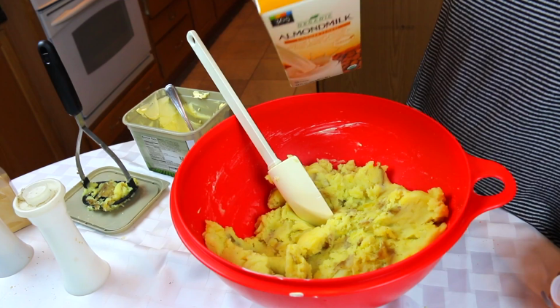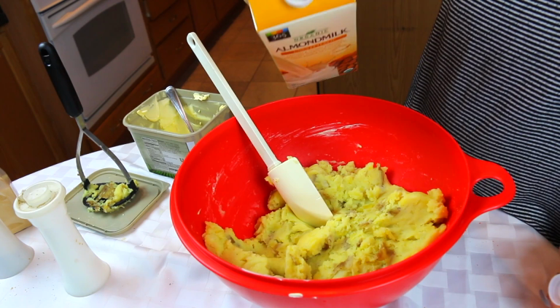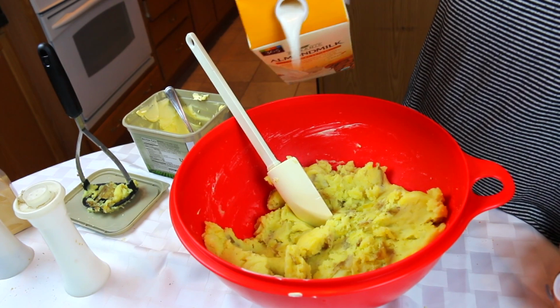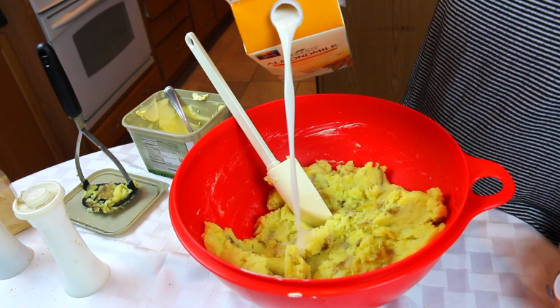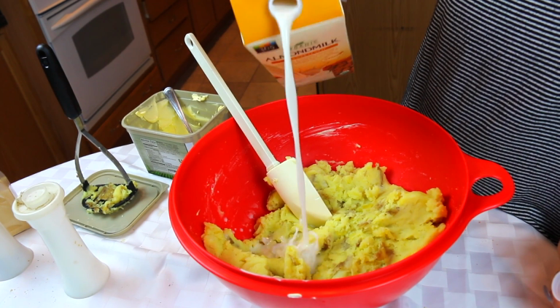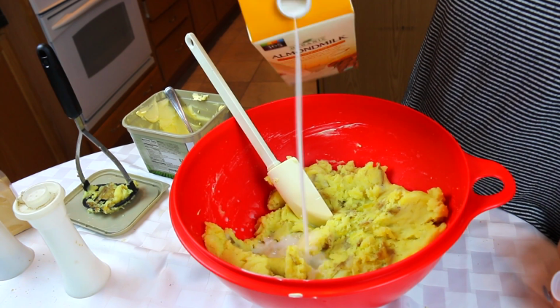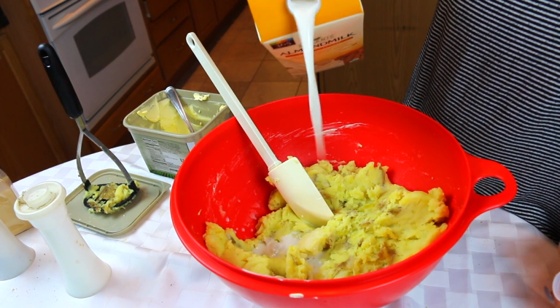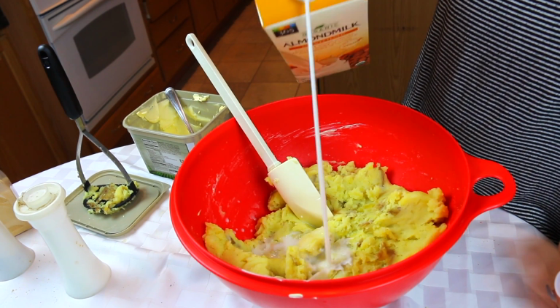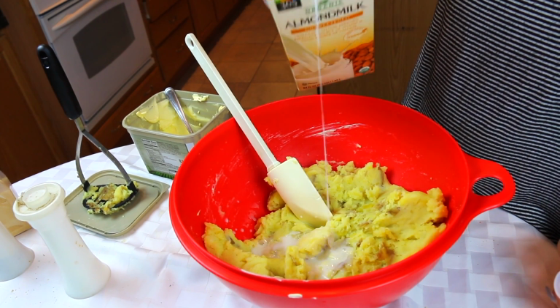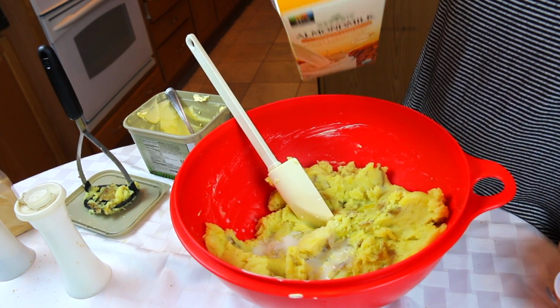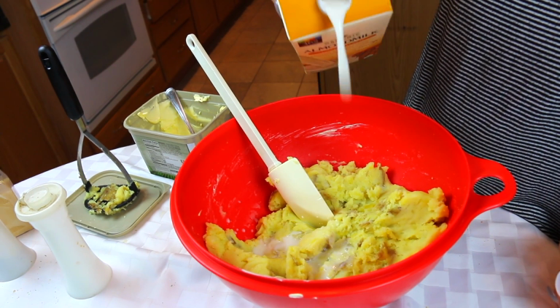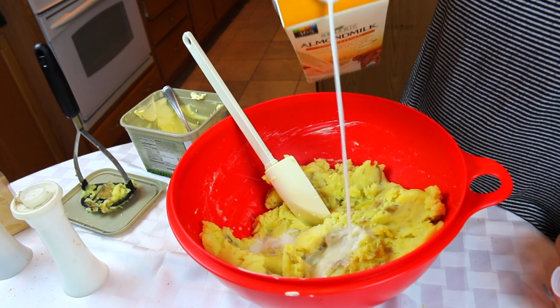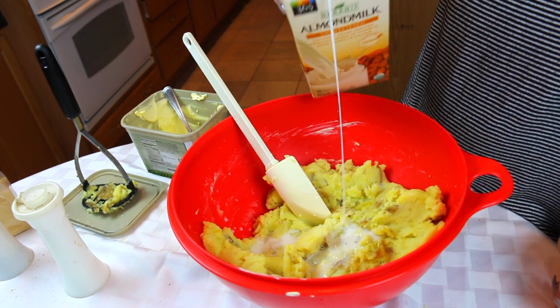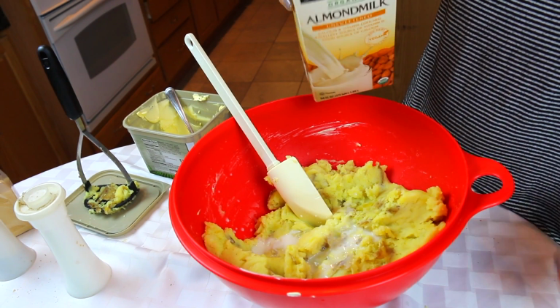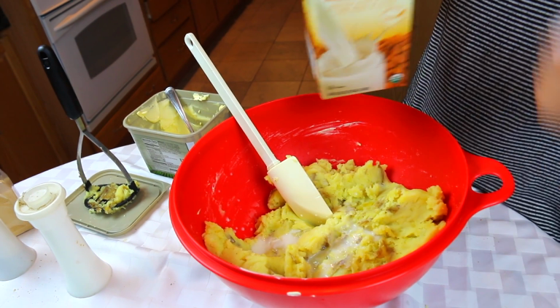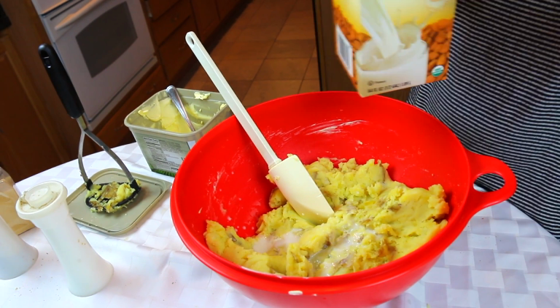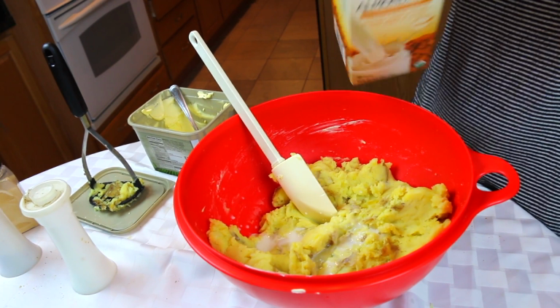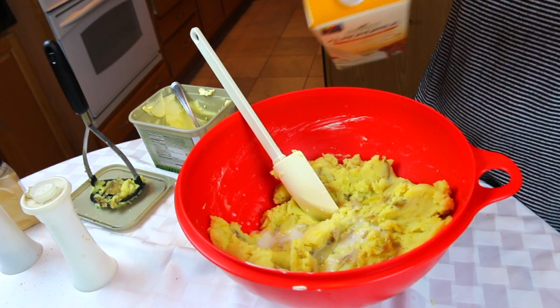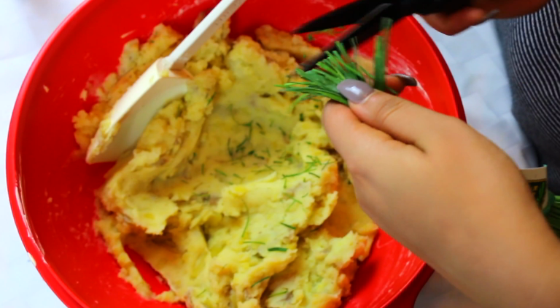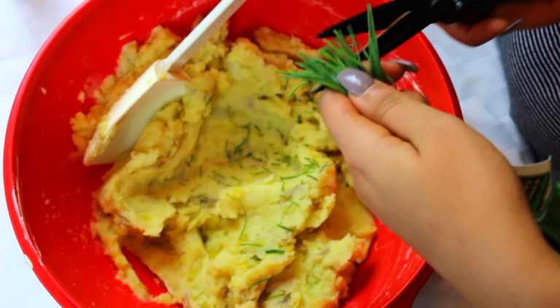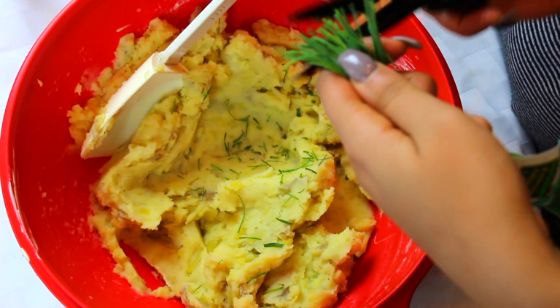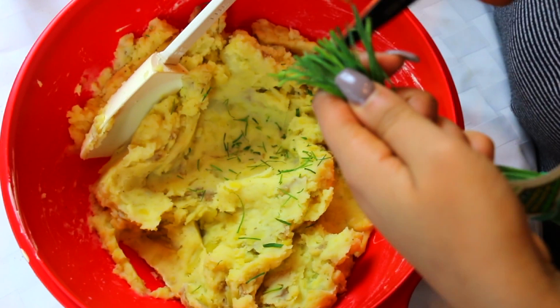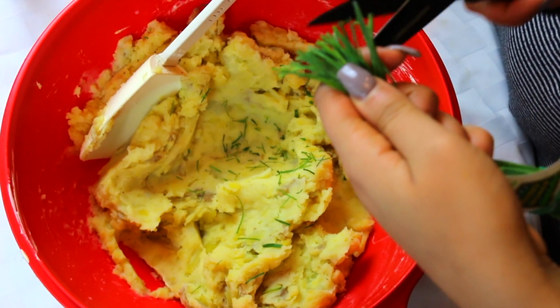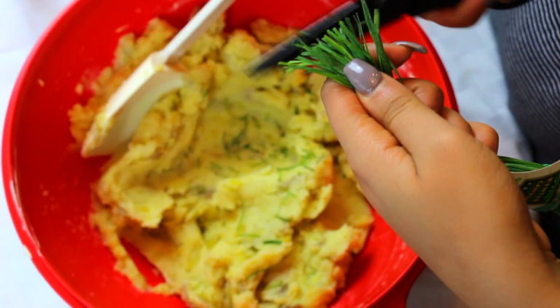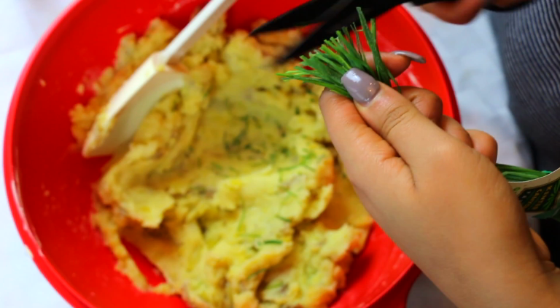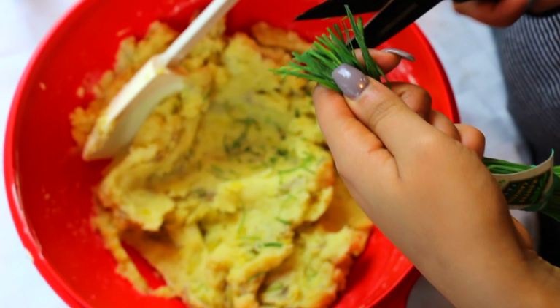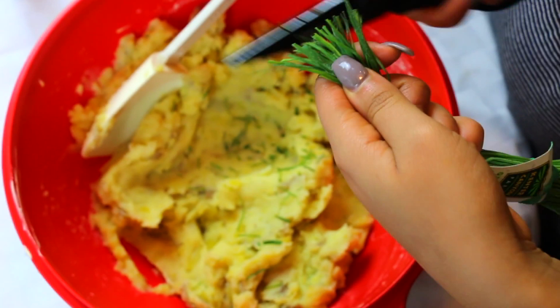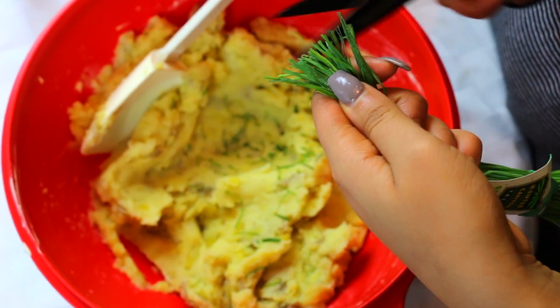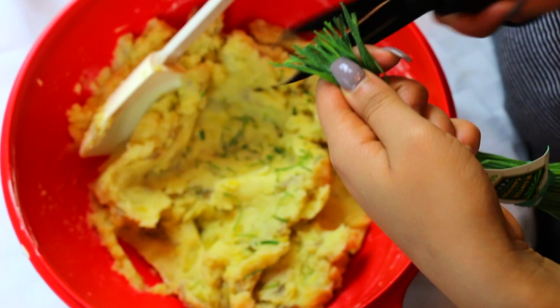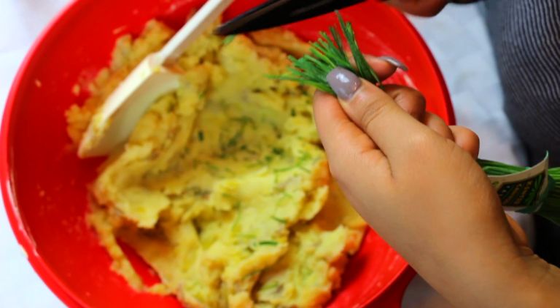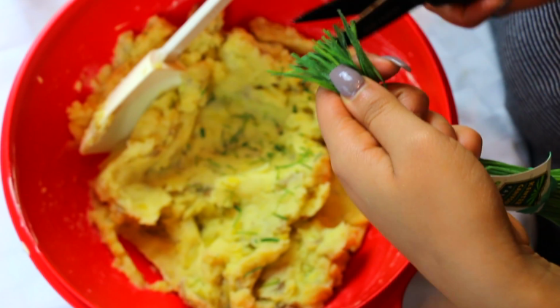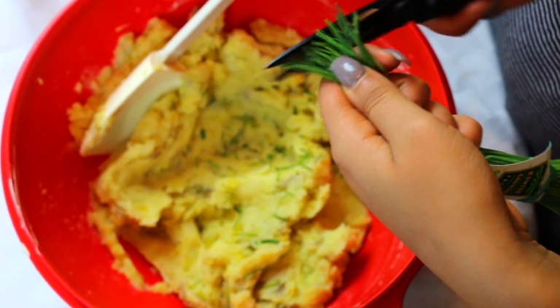And we're going to add a splash of unsweetened almond milk.